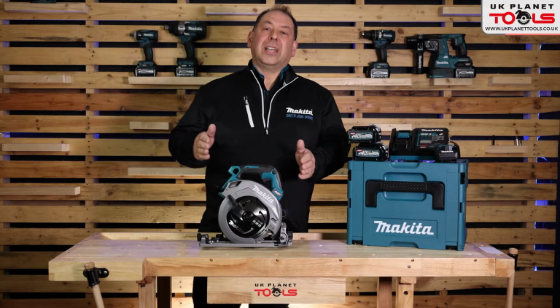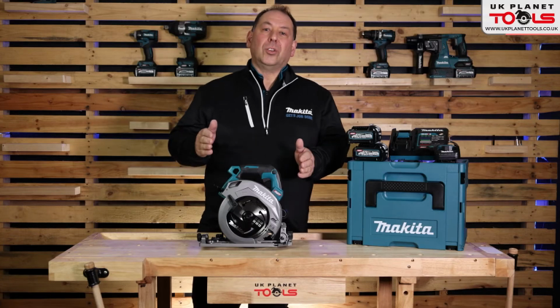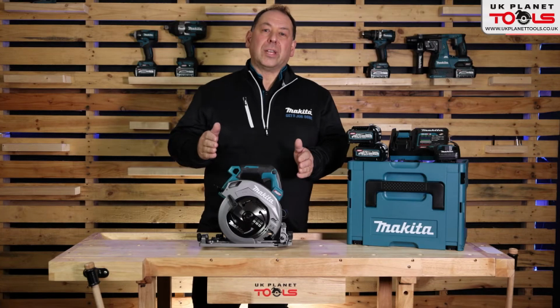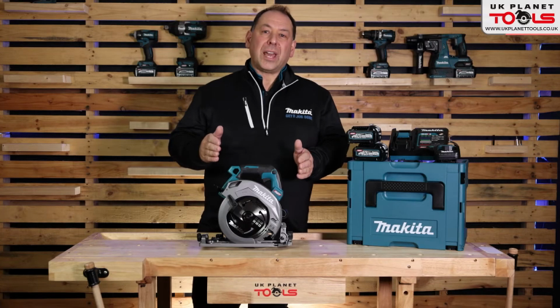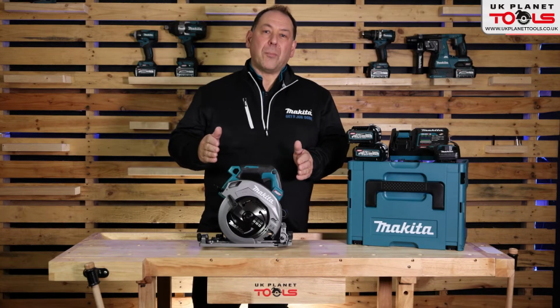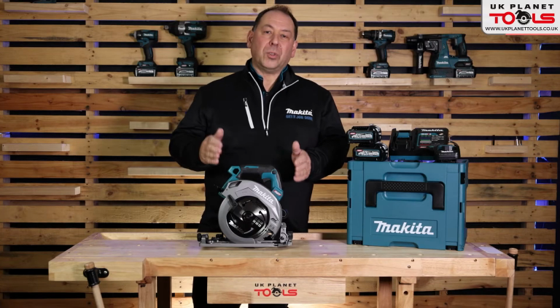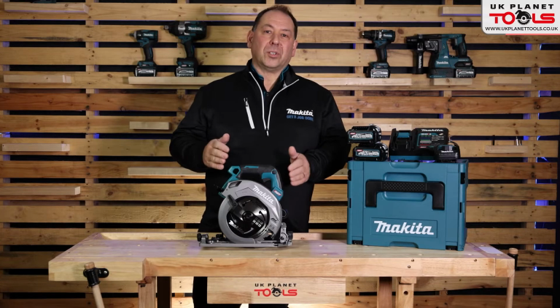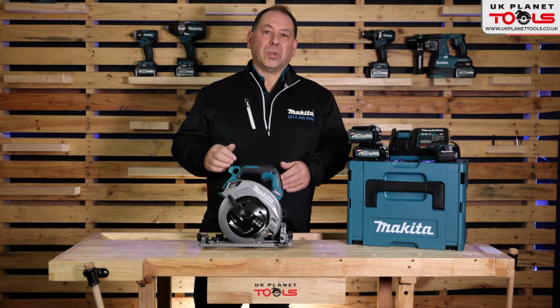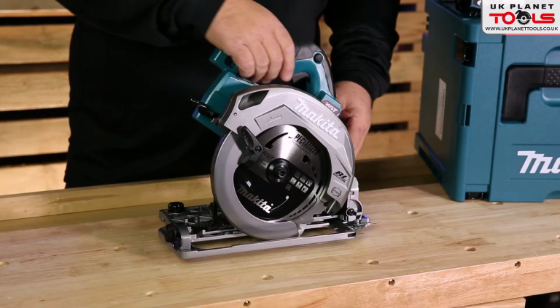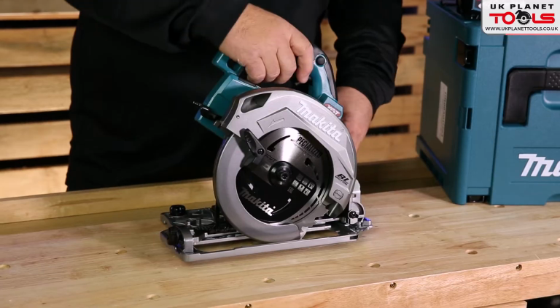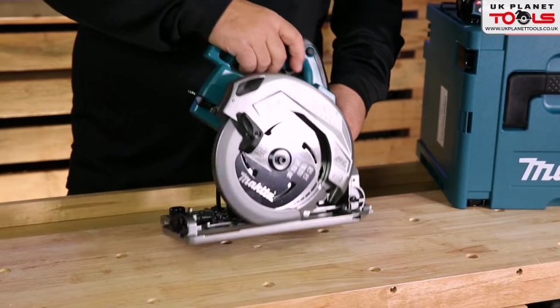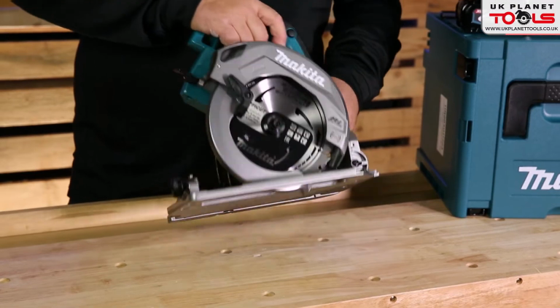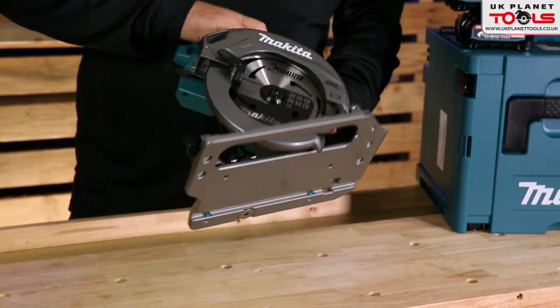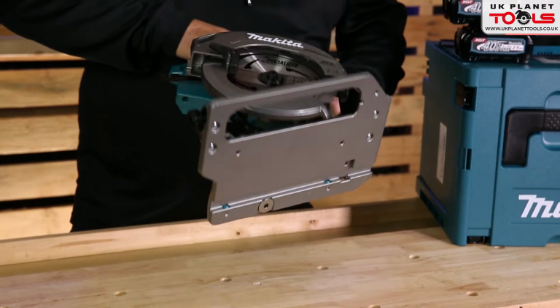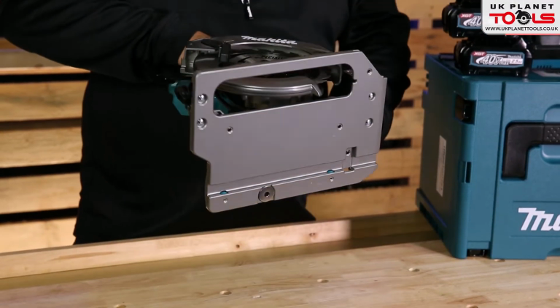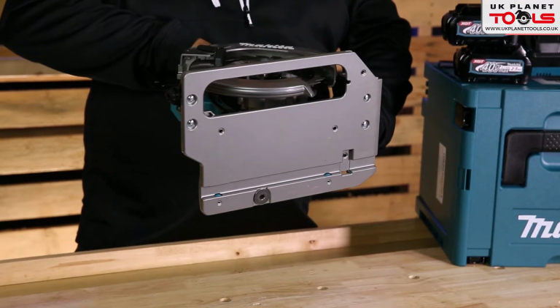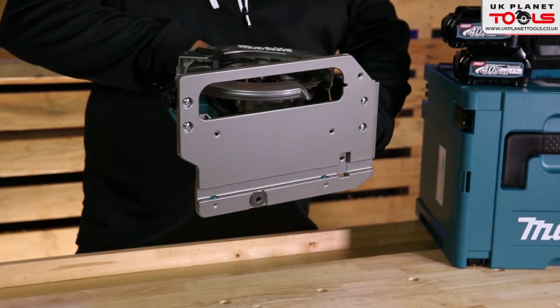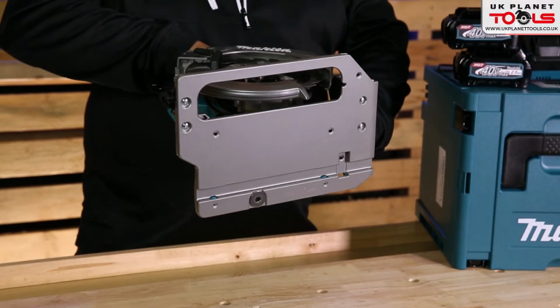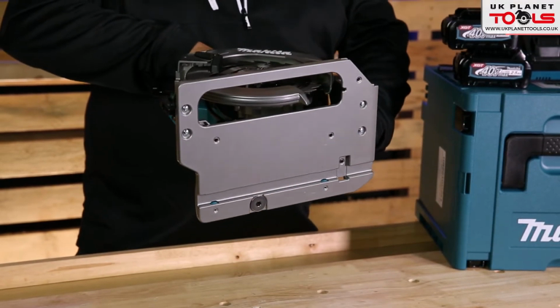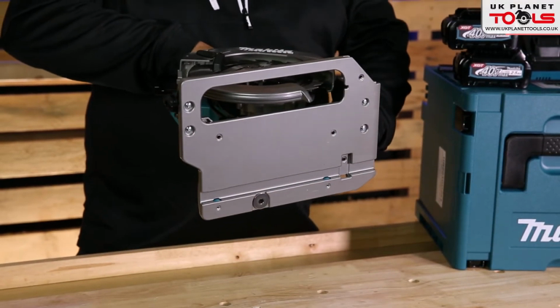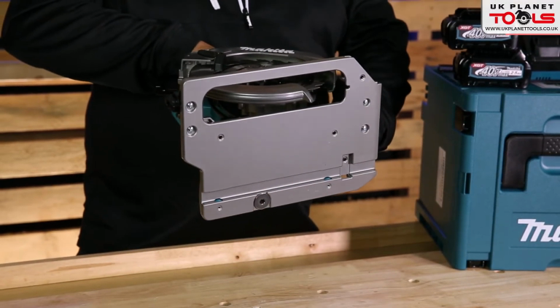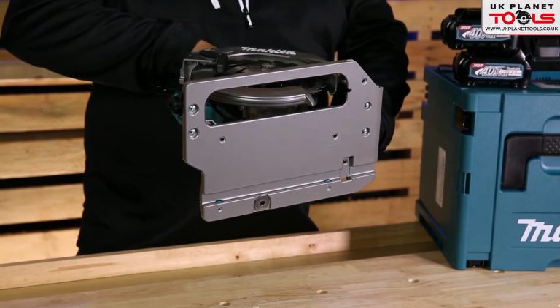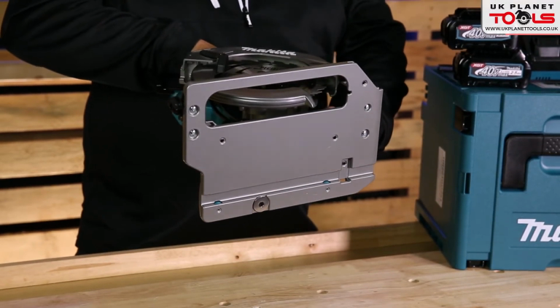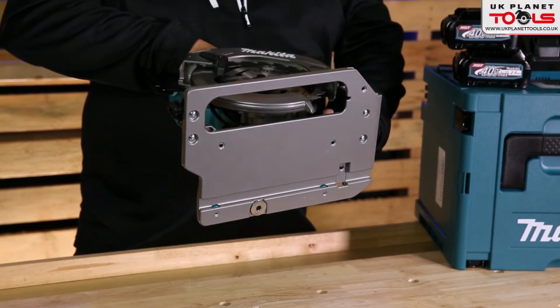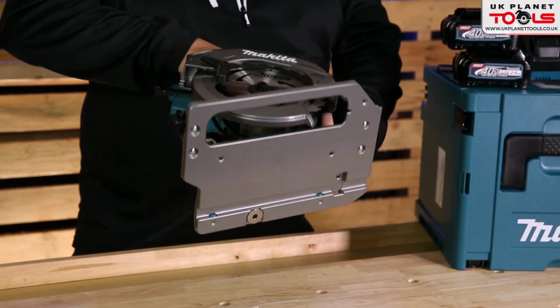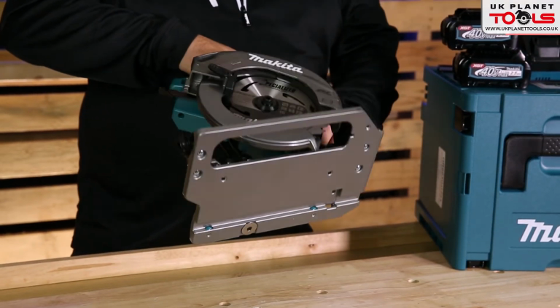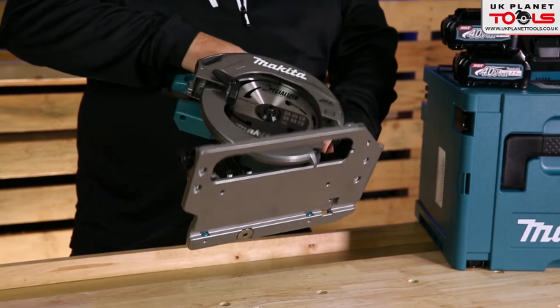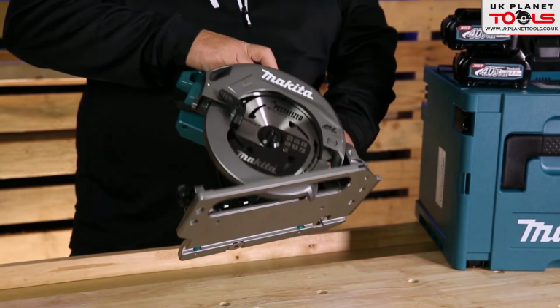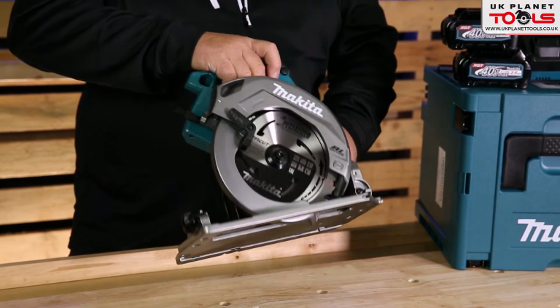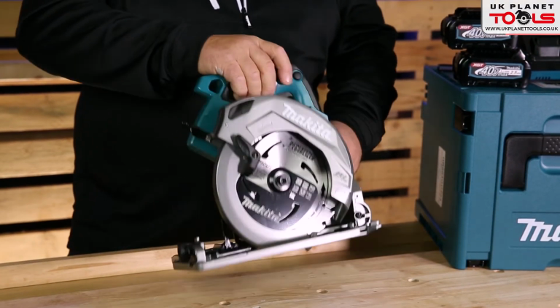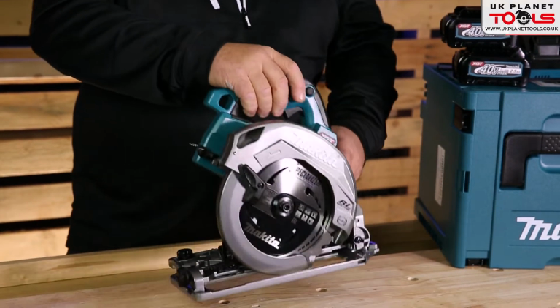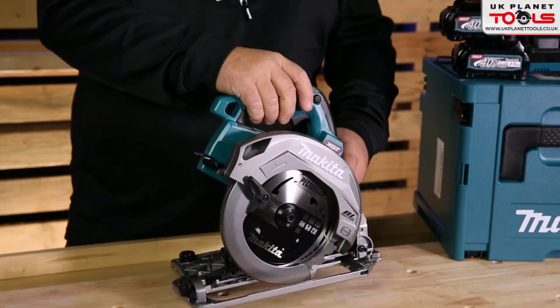You can put this onto a guide rail, so if I lift it up and show you the base, there is actually a groove in the bottom of it so it can run on our guide rail system.